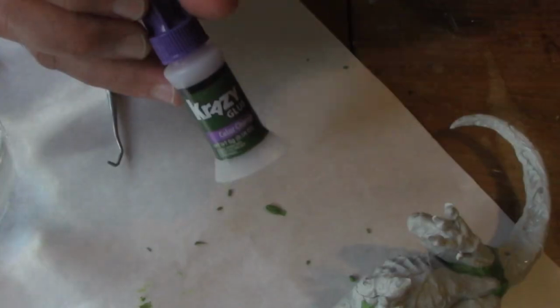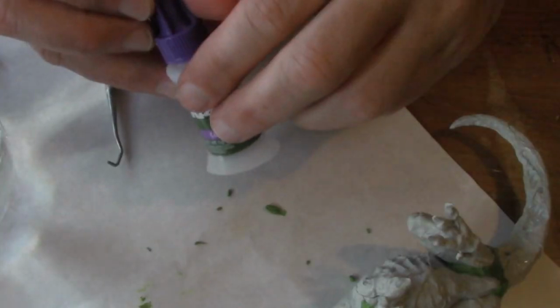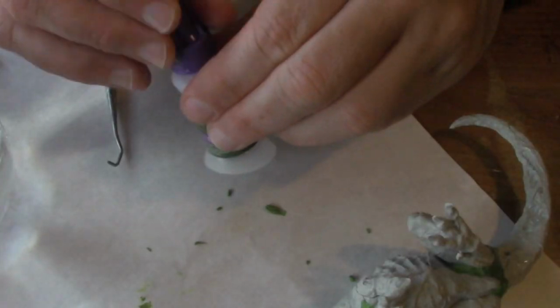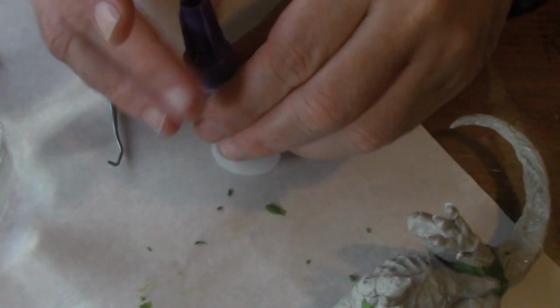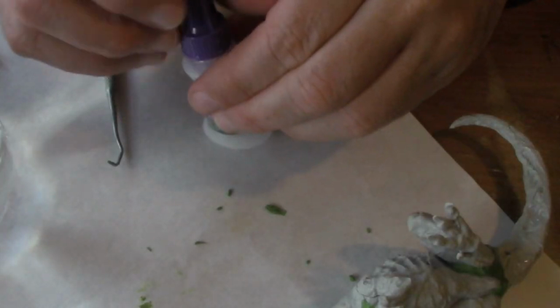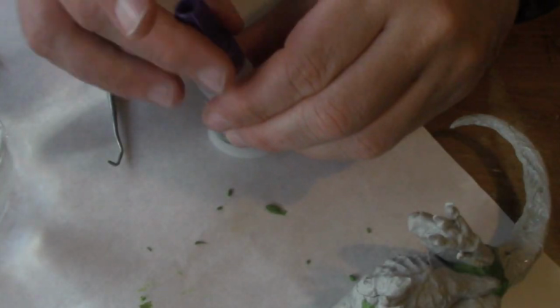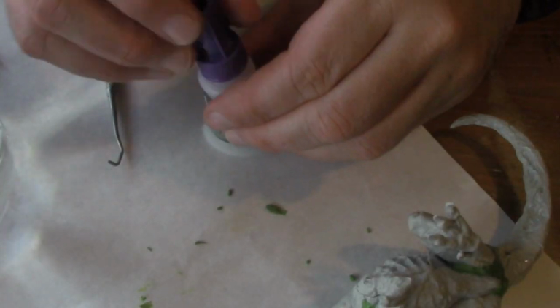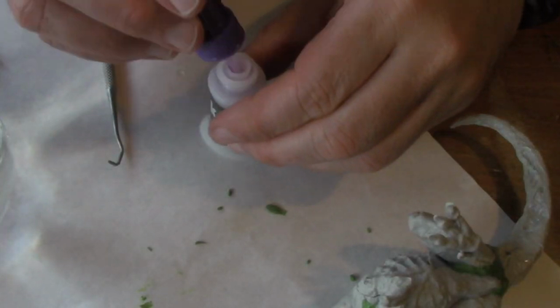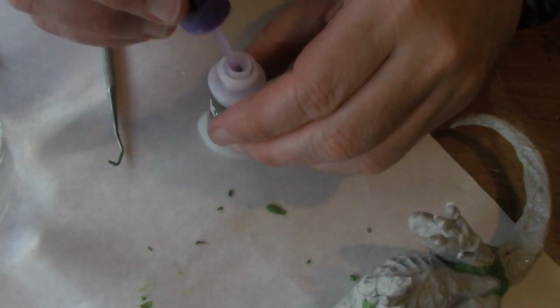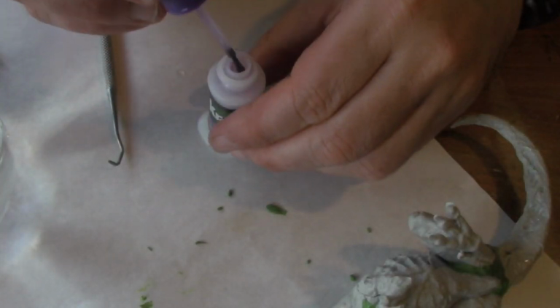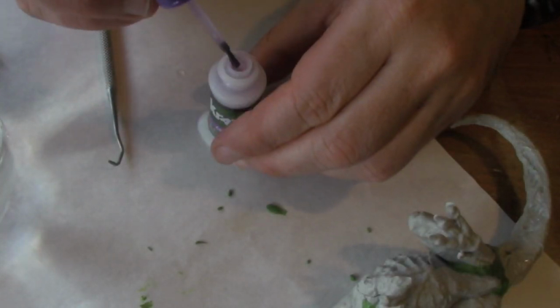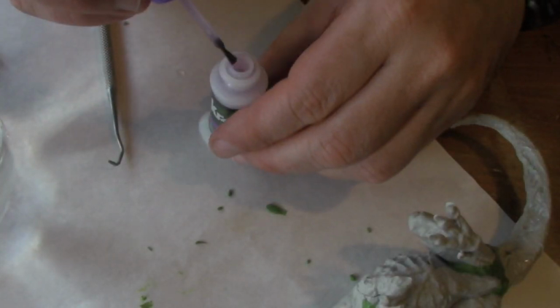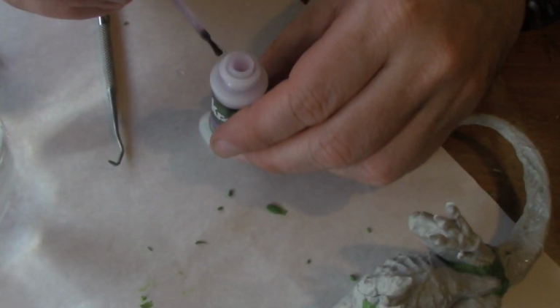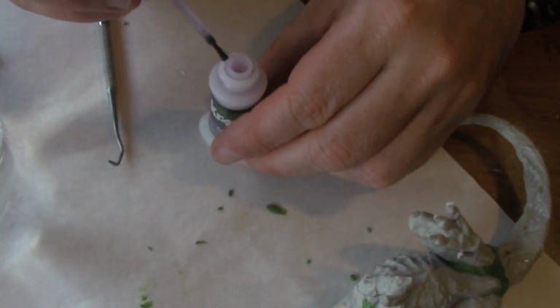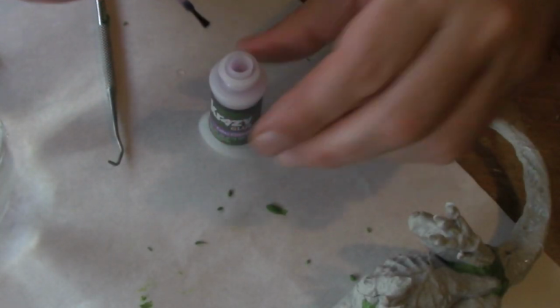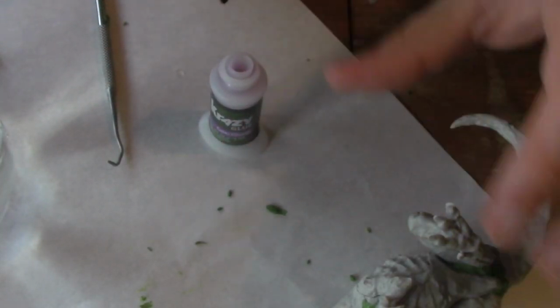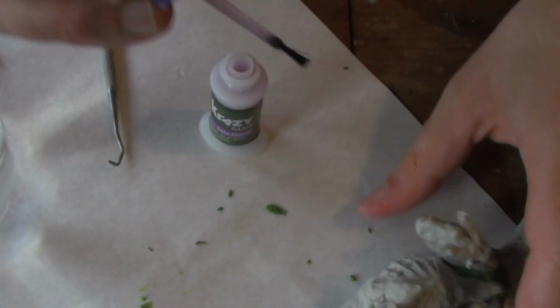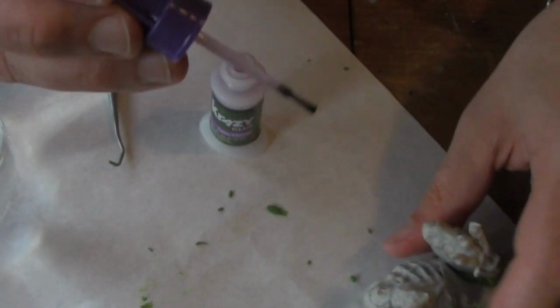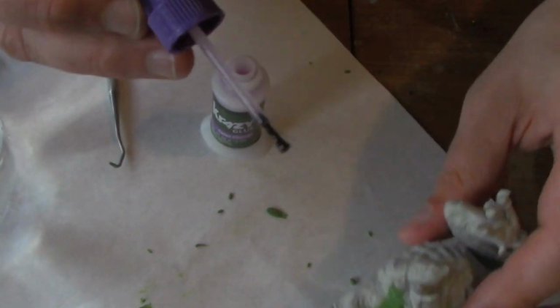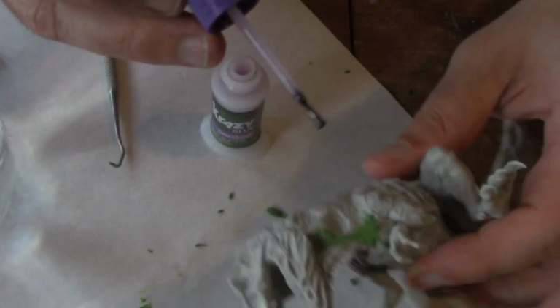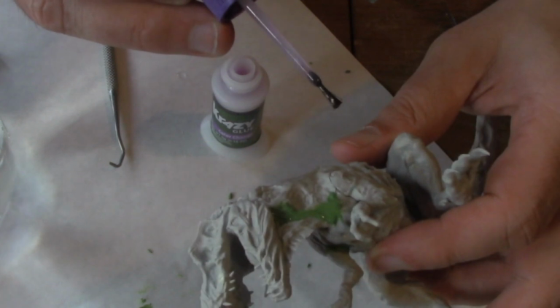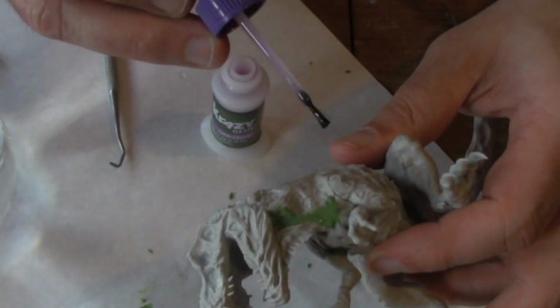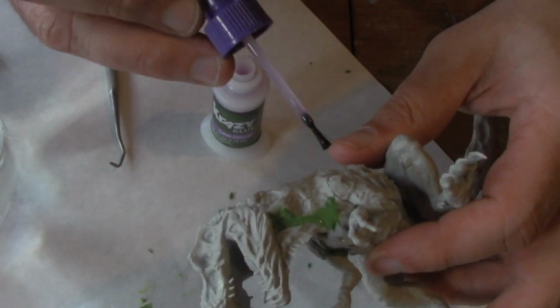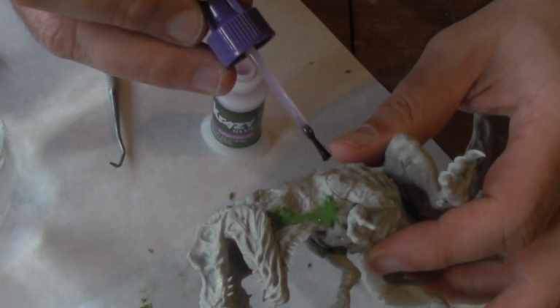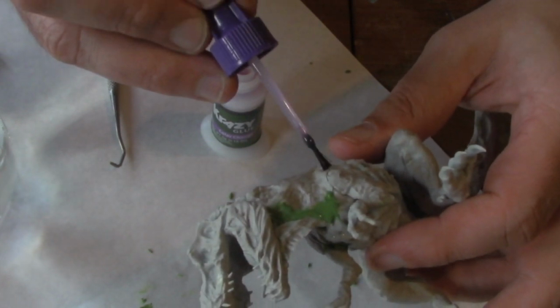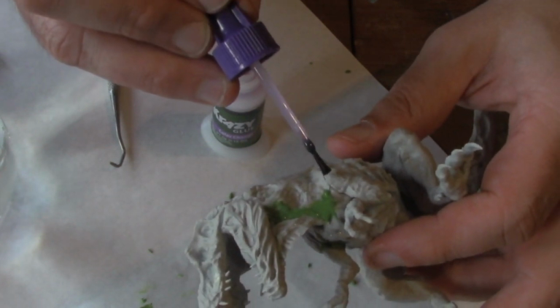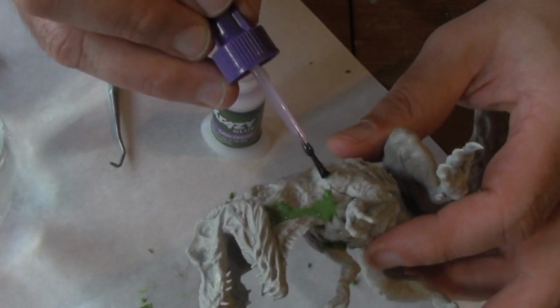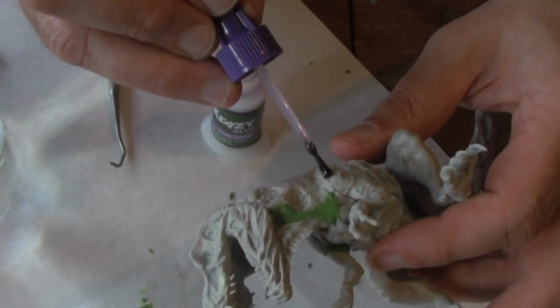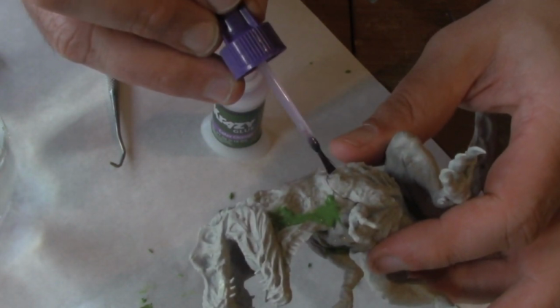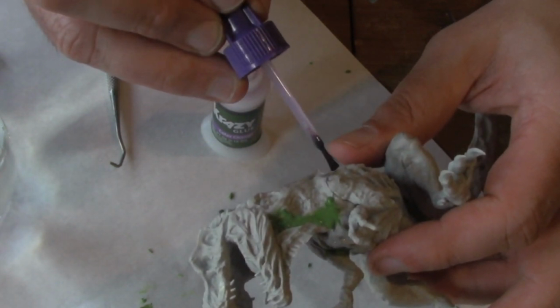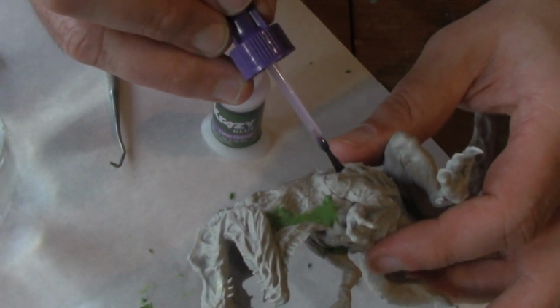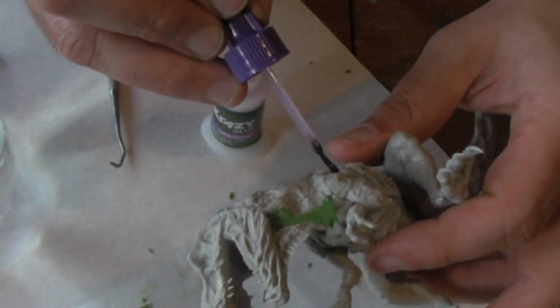For small cracks, you can use Zap-A-Gap or Krazy Glue. Here I'm using the Krazy Glue that comes with the brush on the end.